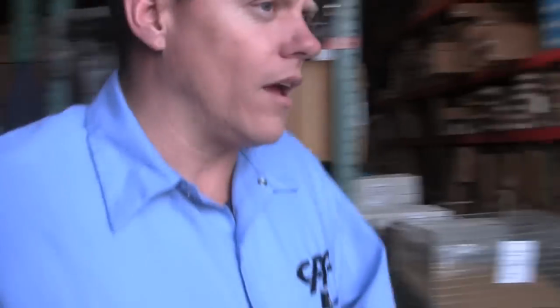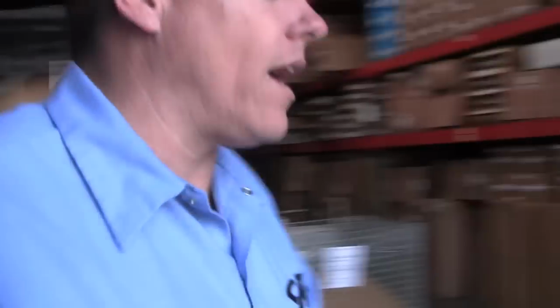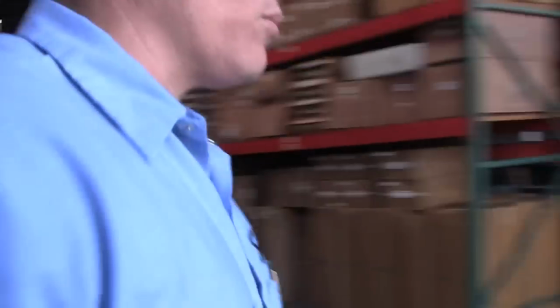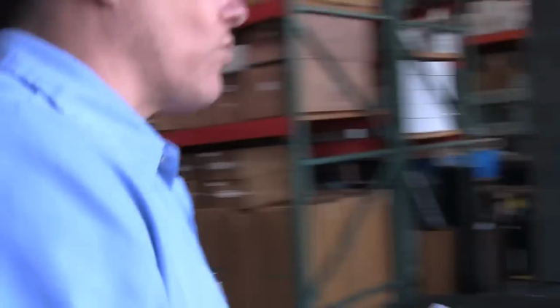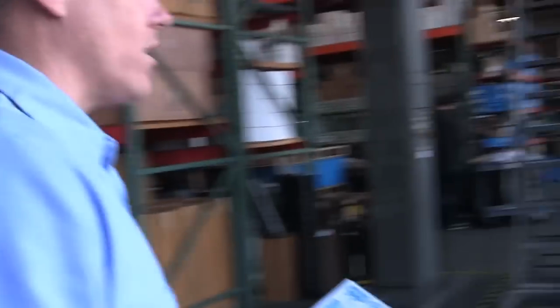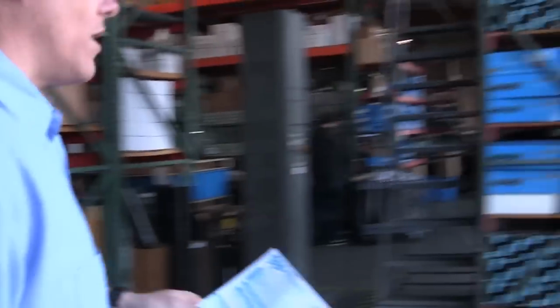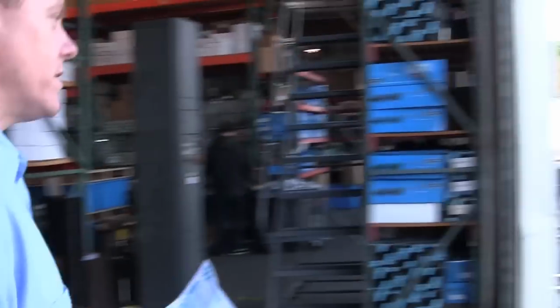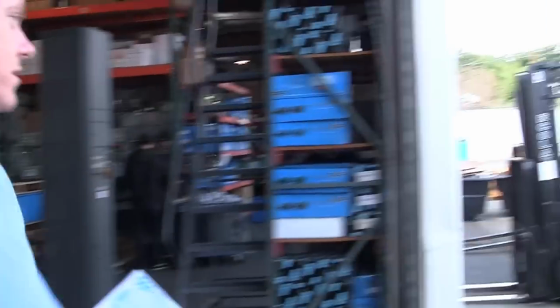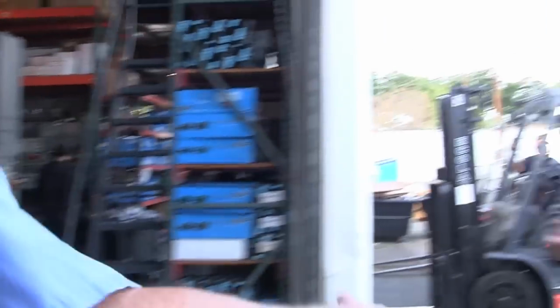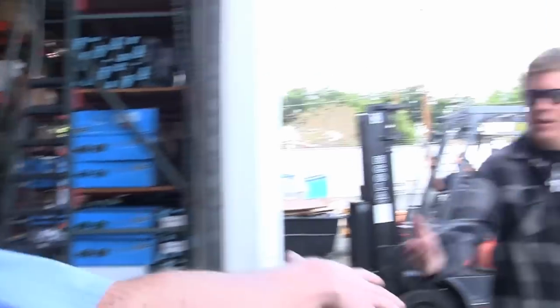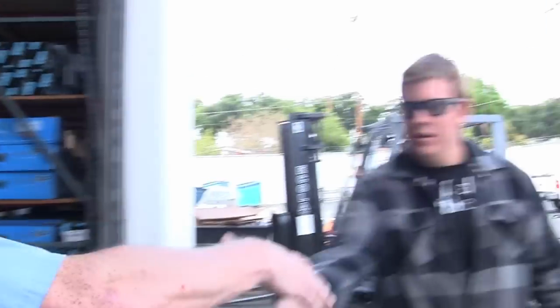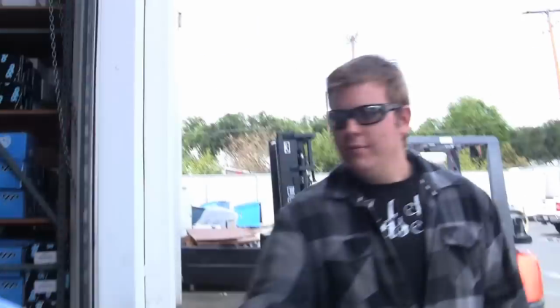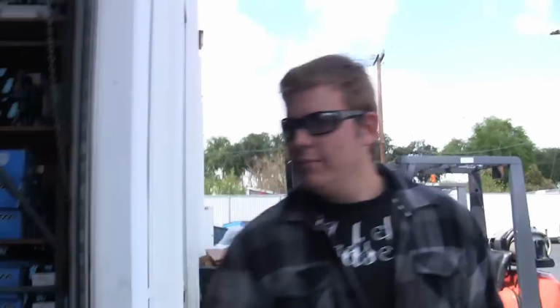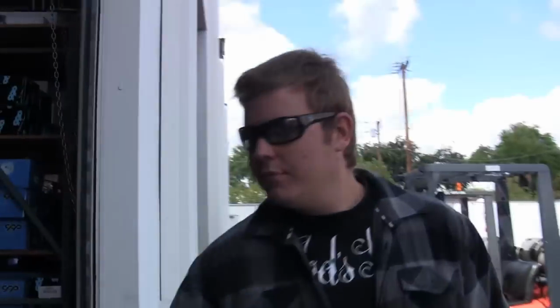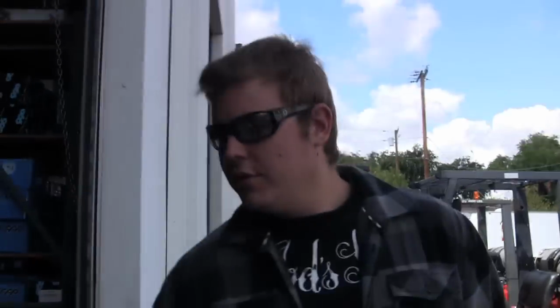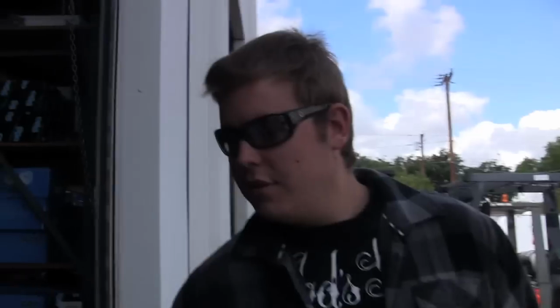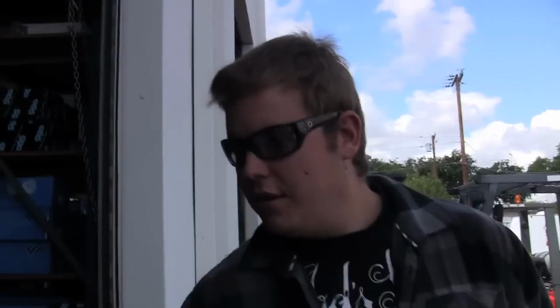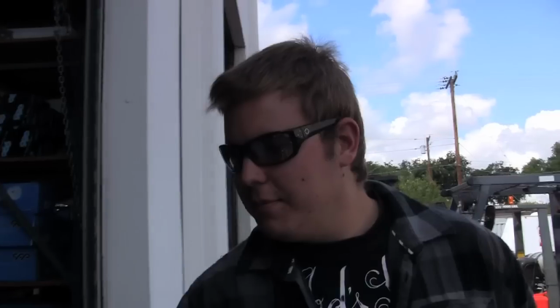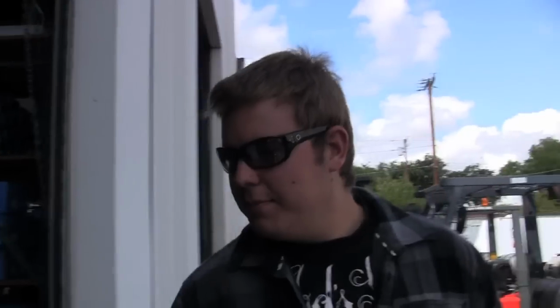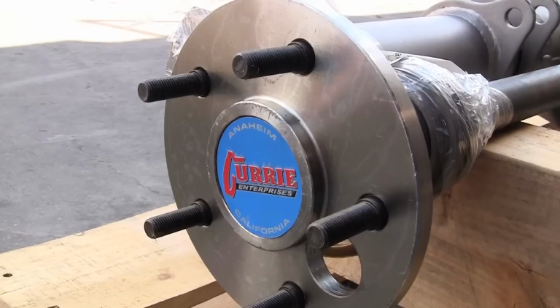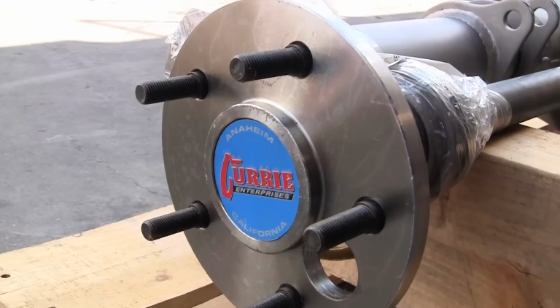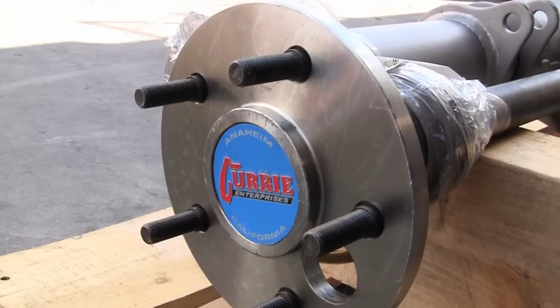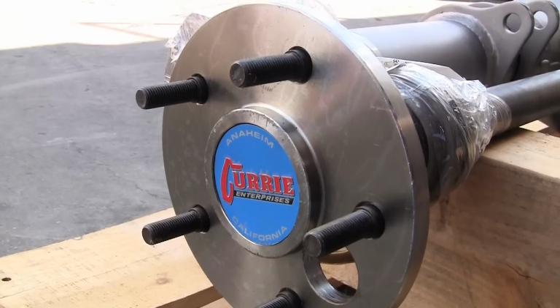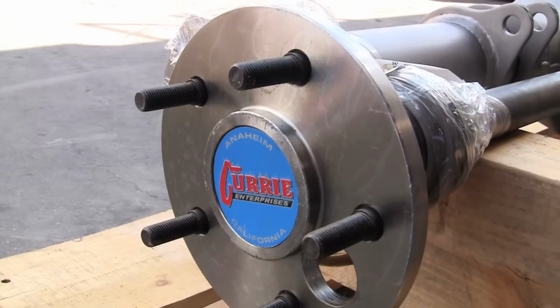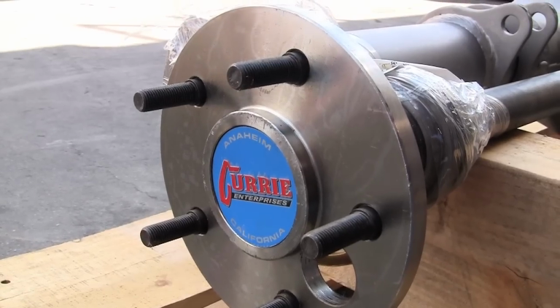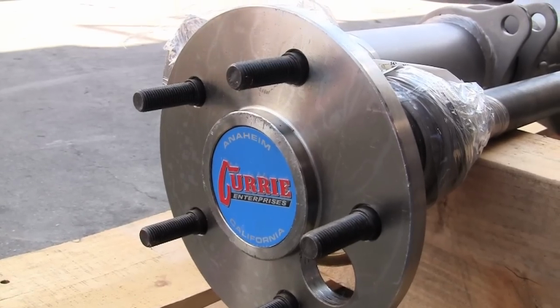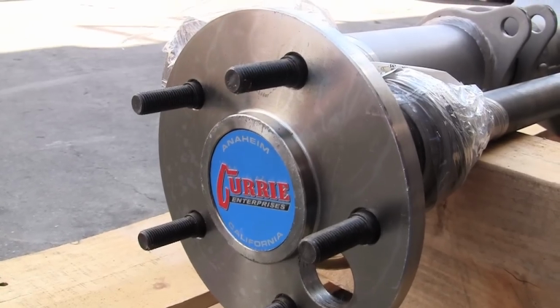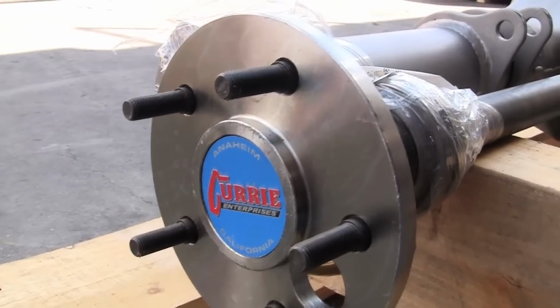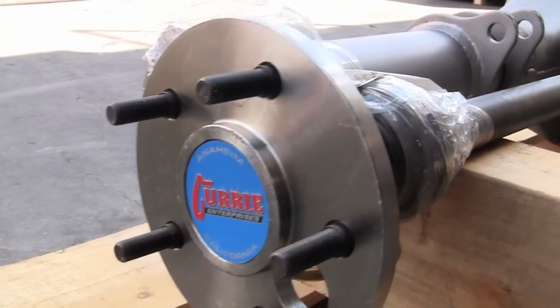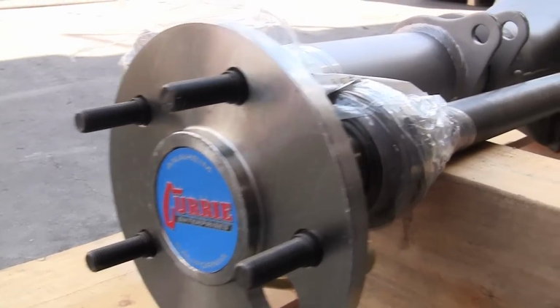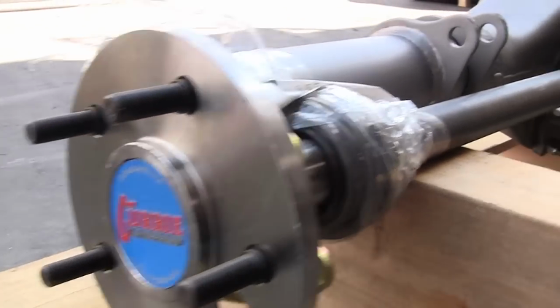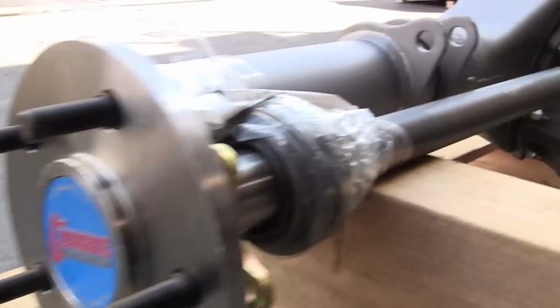Hey, what's going on Thomas? Good to see you. Oh man, this thing came out really nice Thomas.